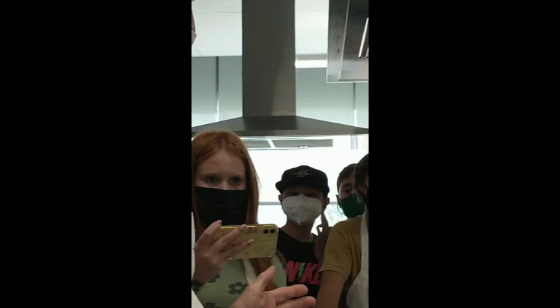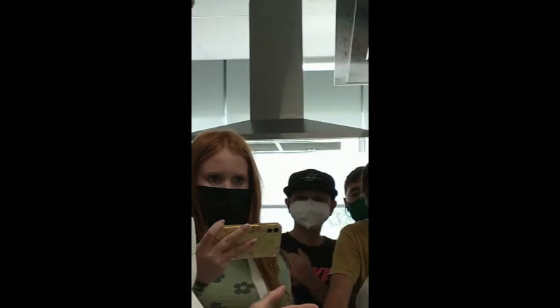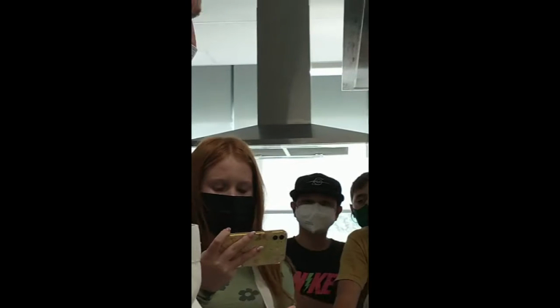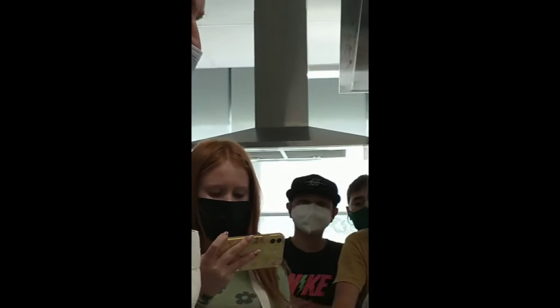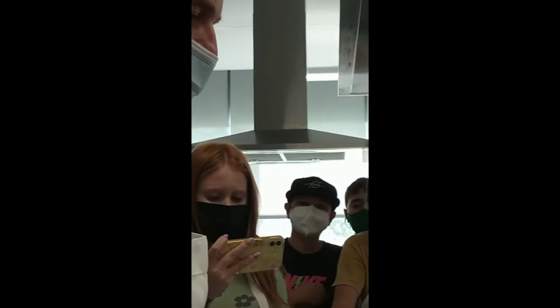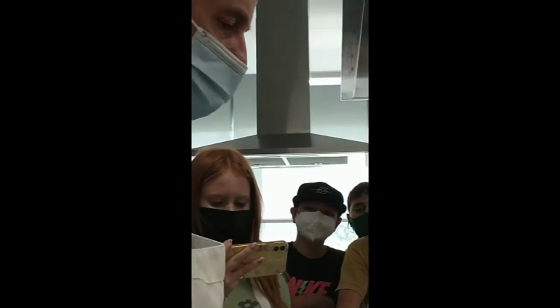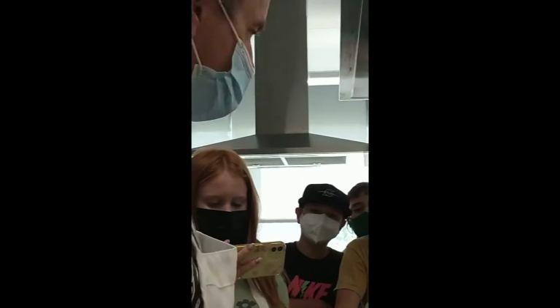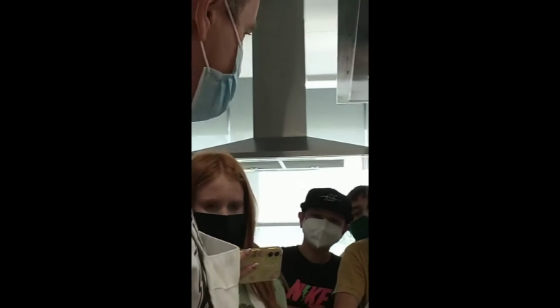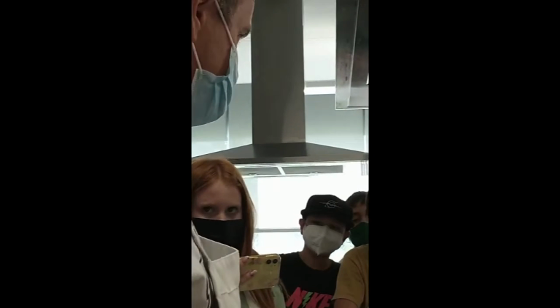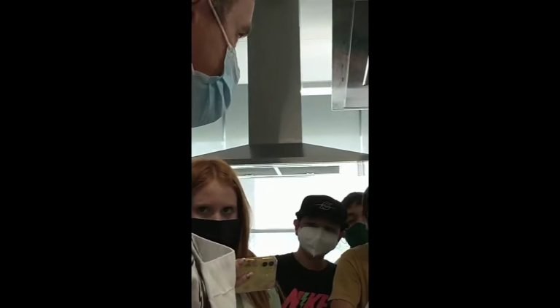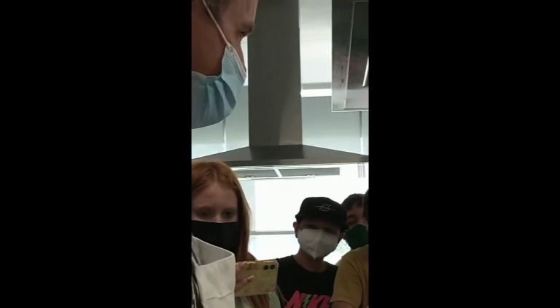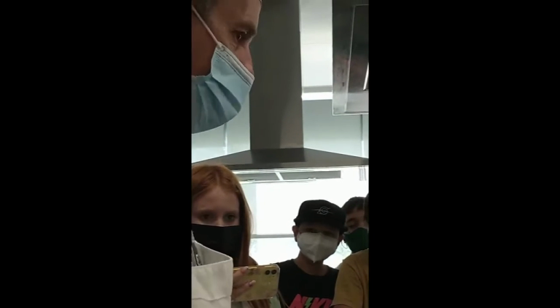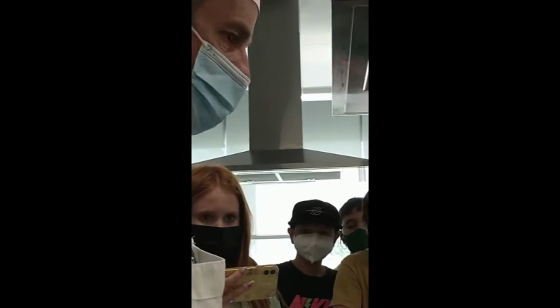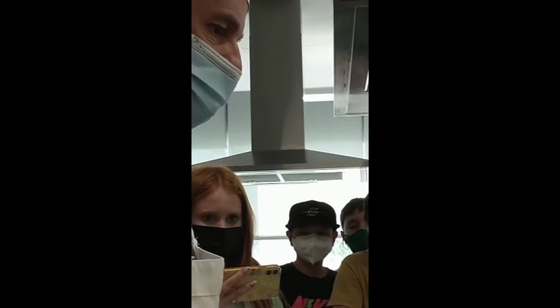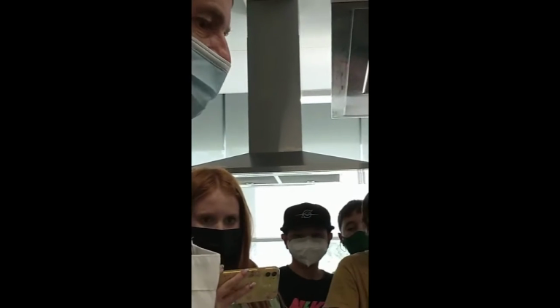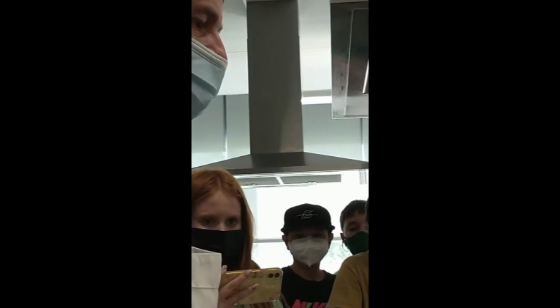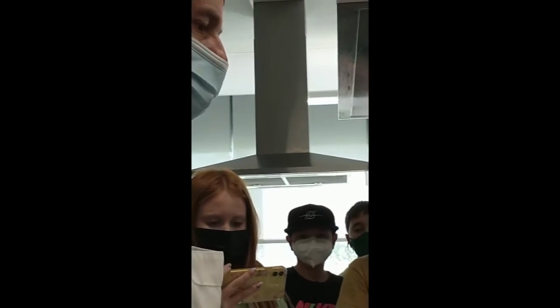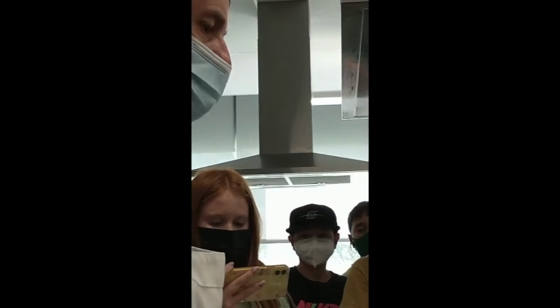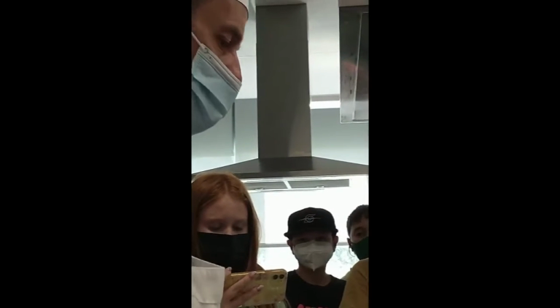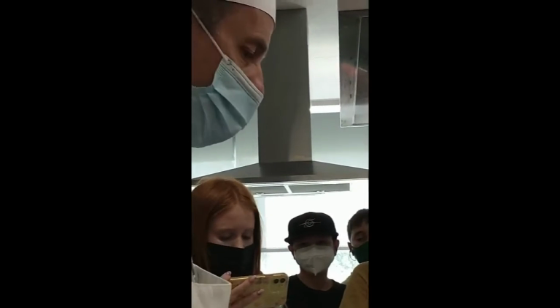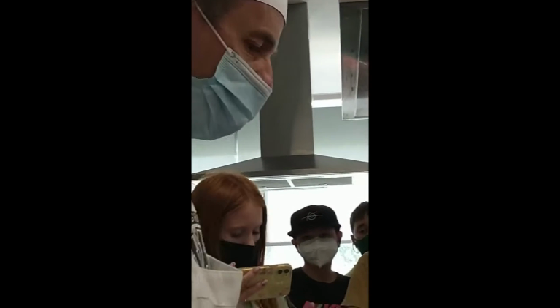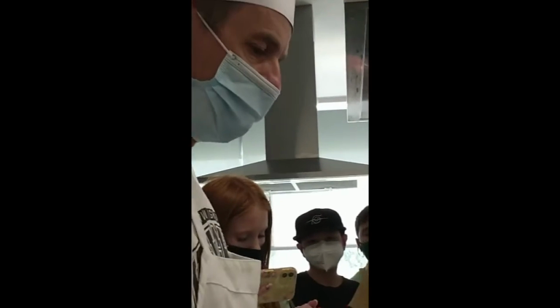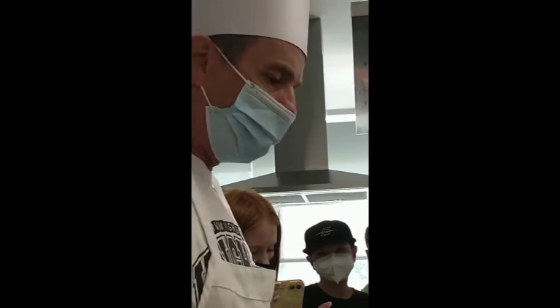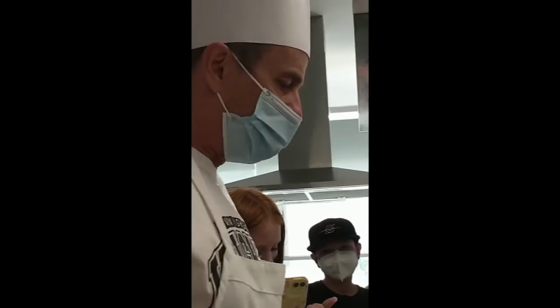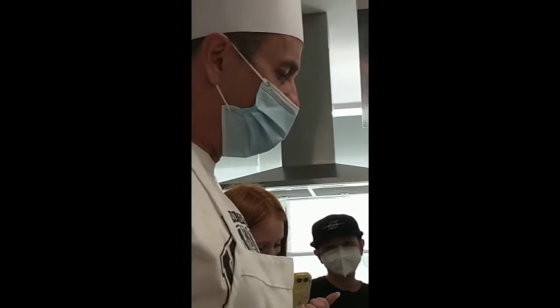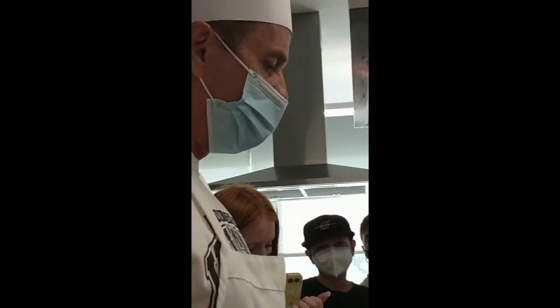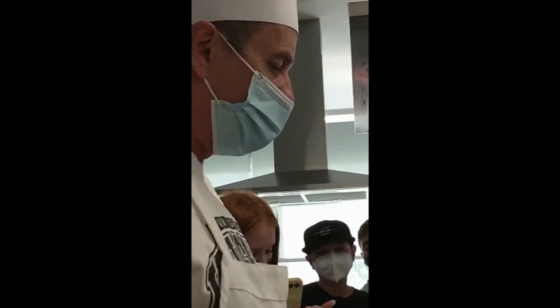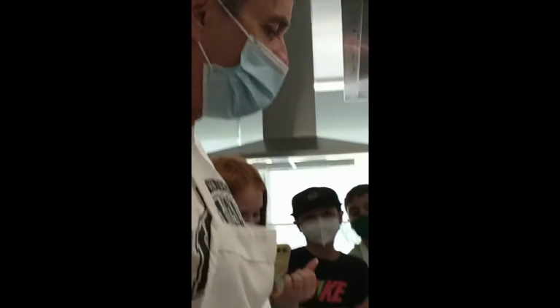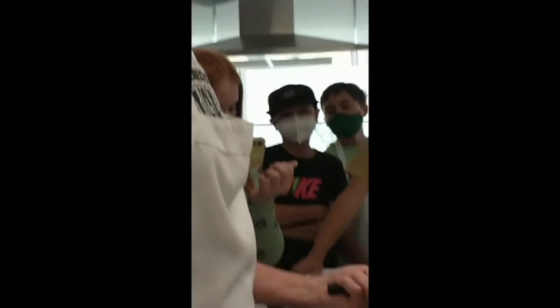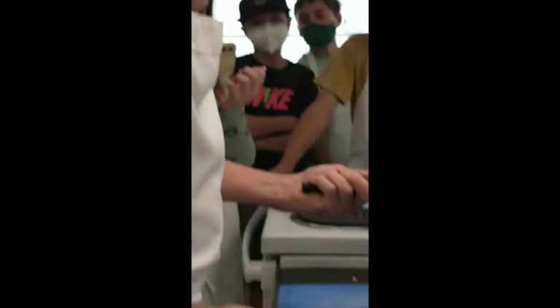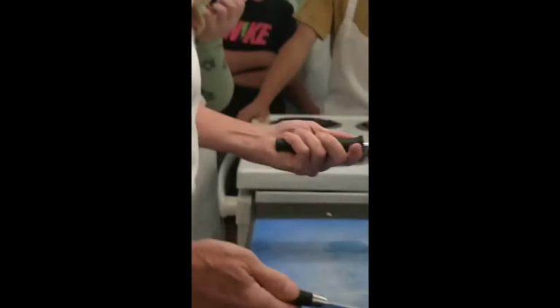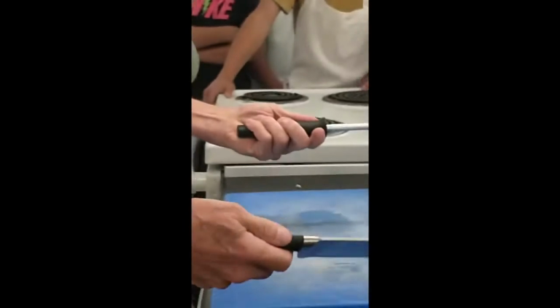Chef Shane here and I want to show you how to cut and how to sharpen. First, let's do a little sharpening on the steel.